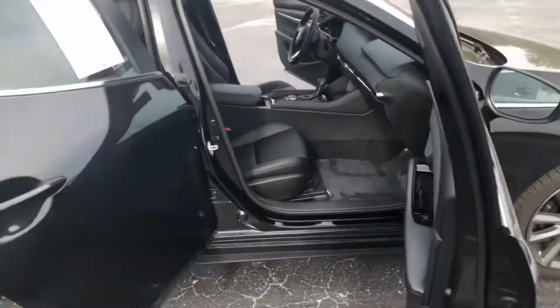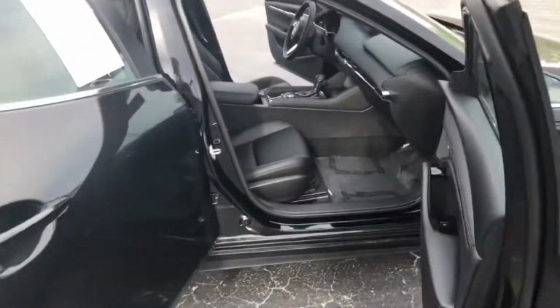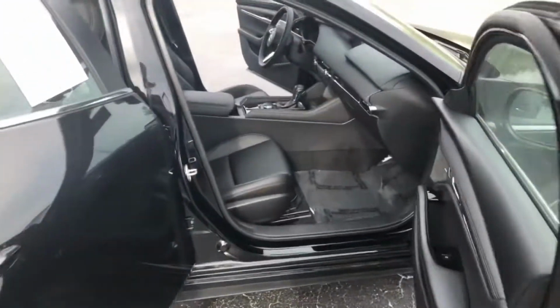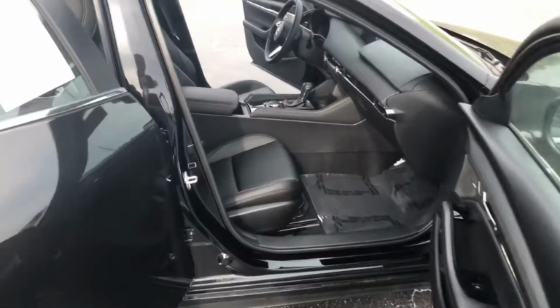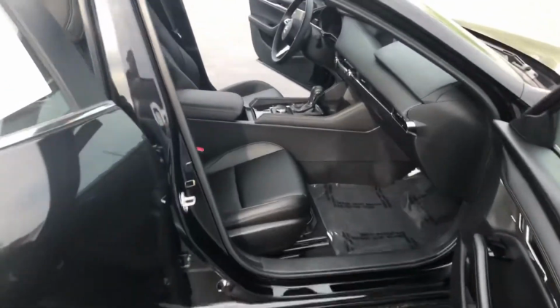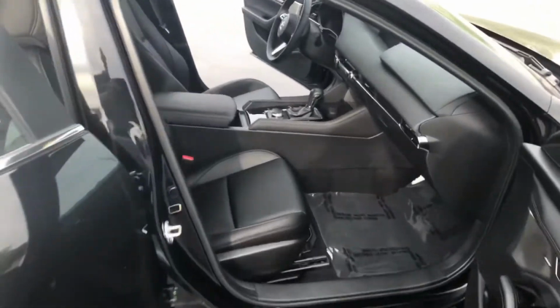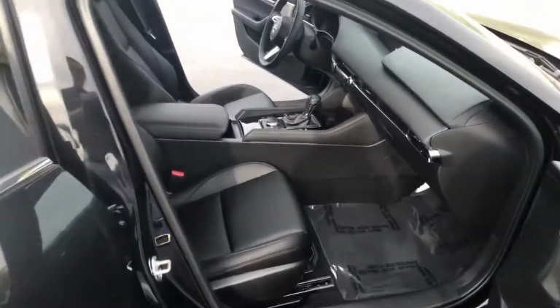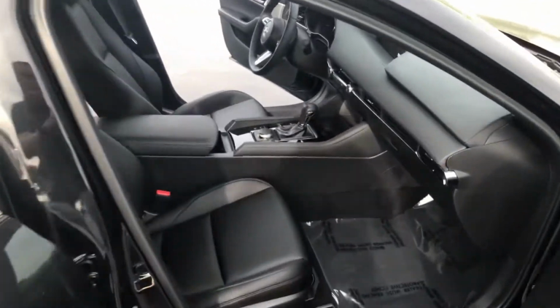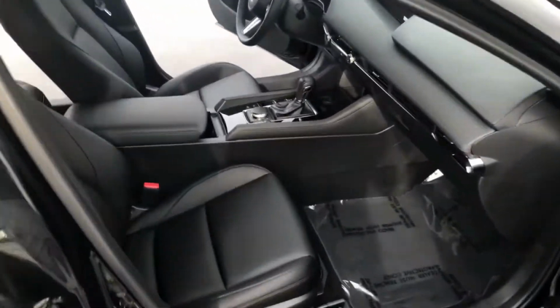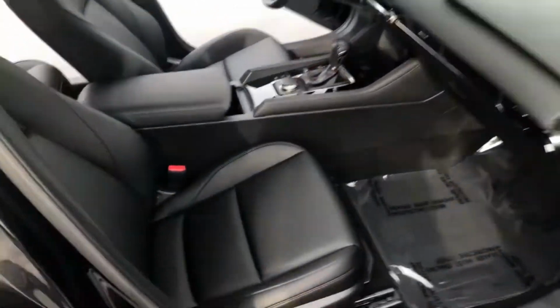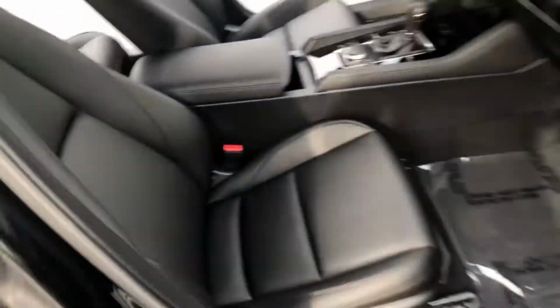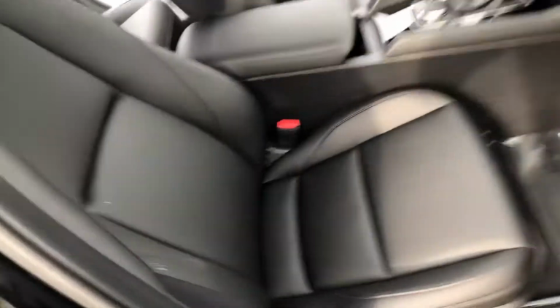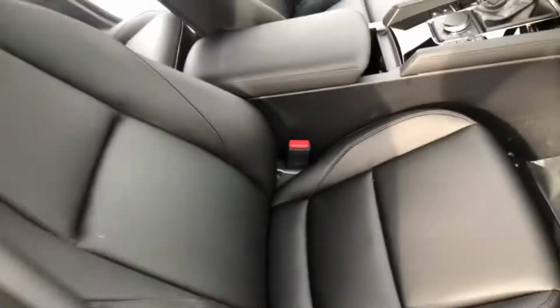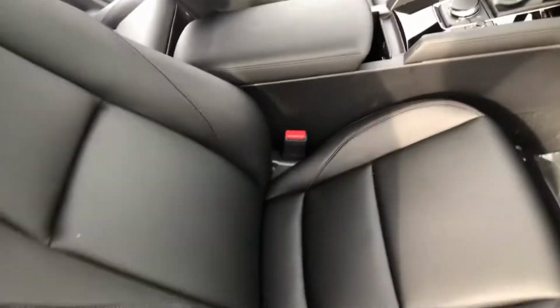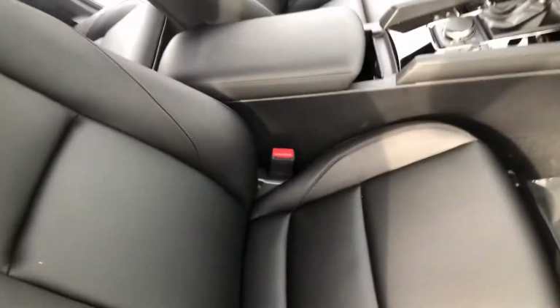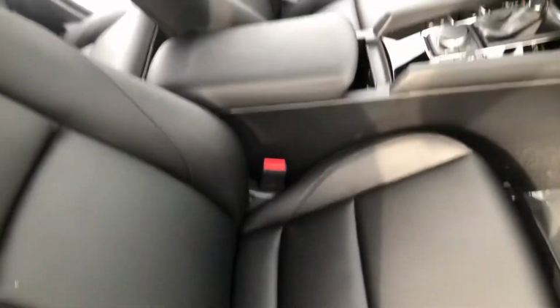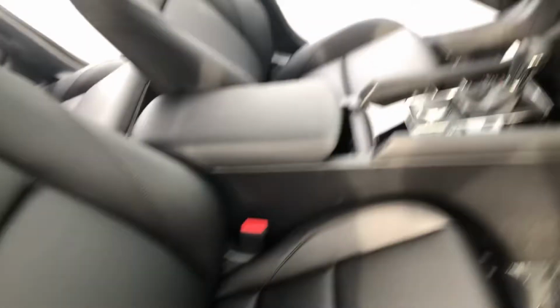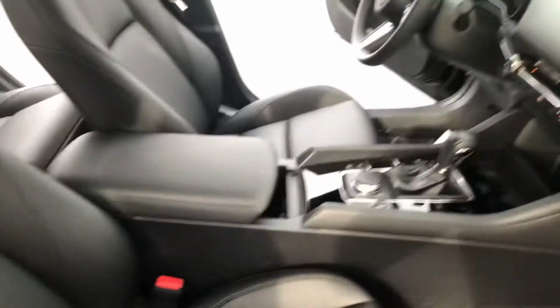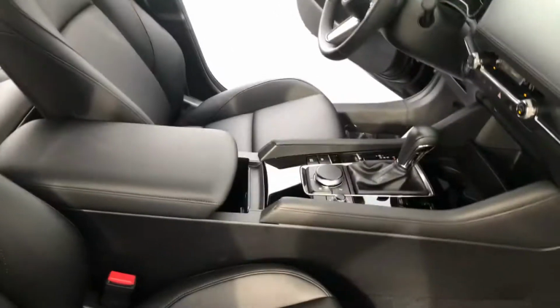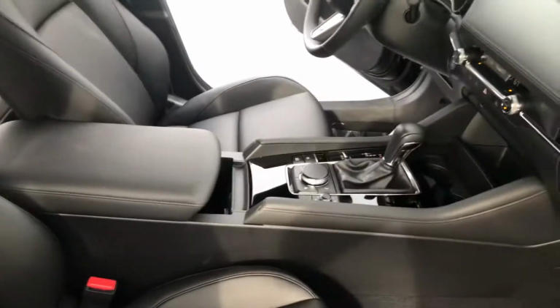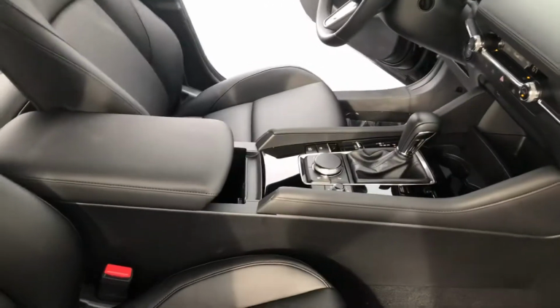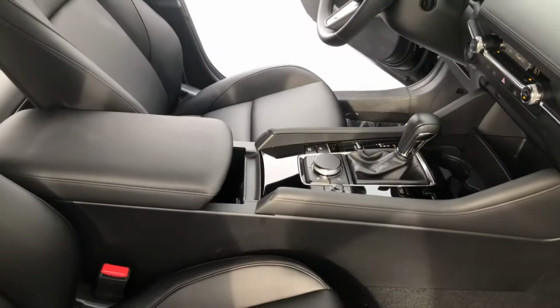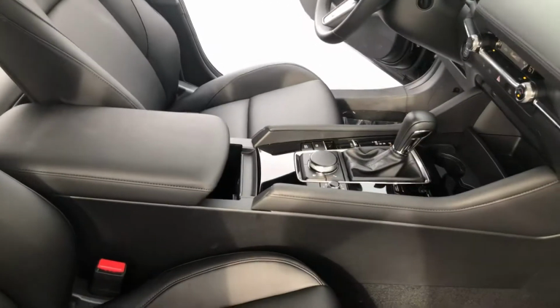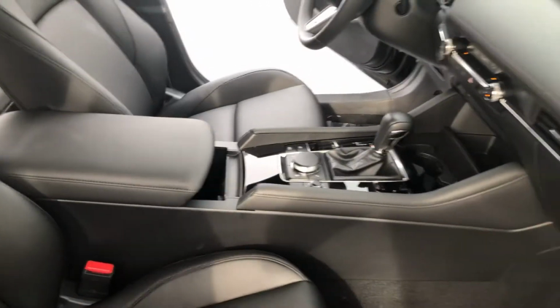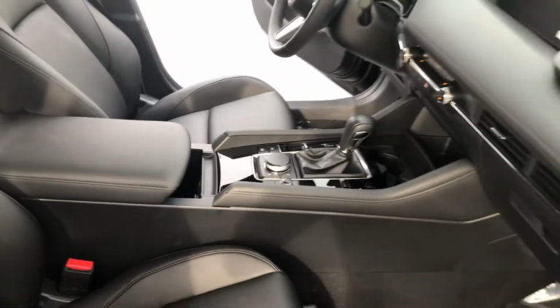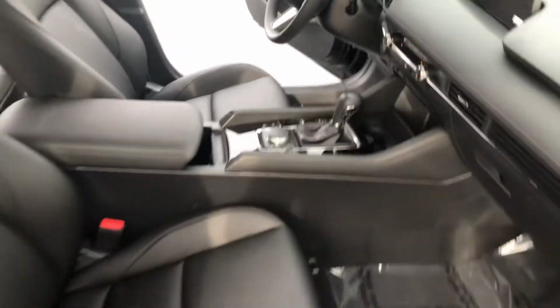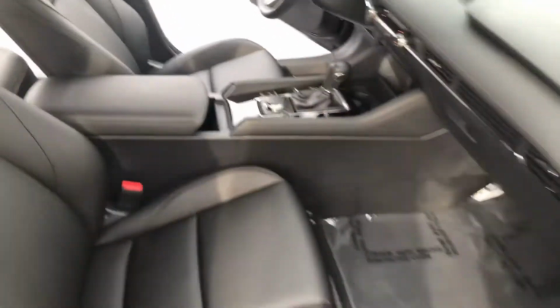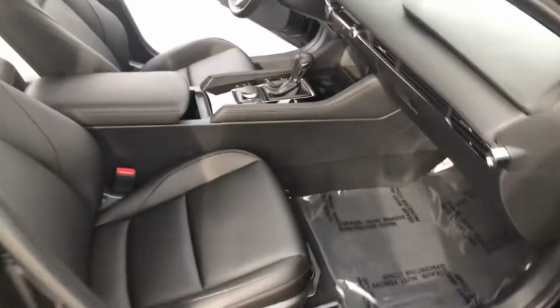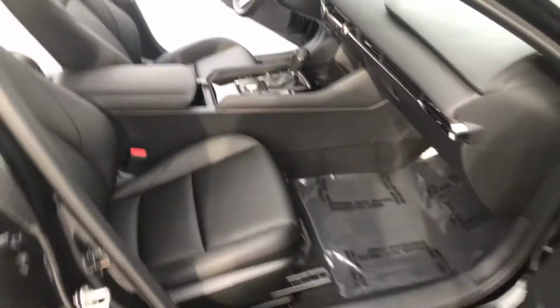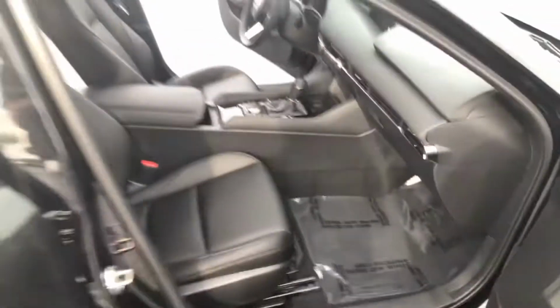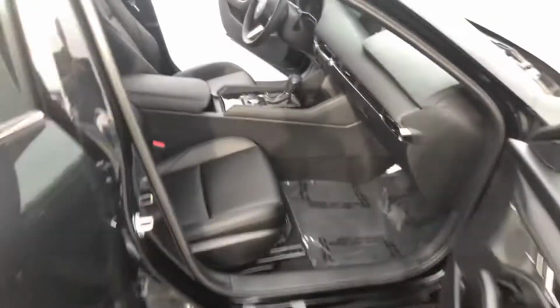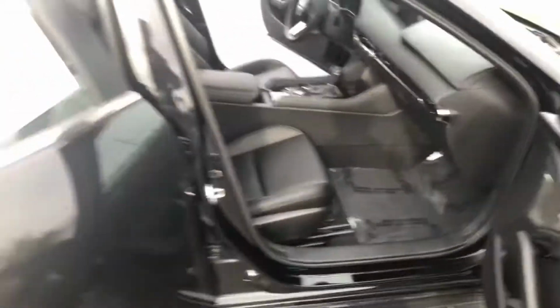Come to the interior, you do have the black leatherette interior. Automatic transmission.